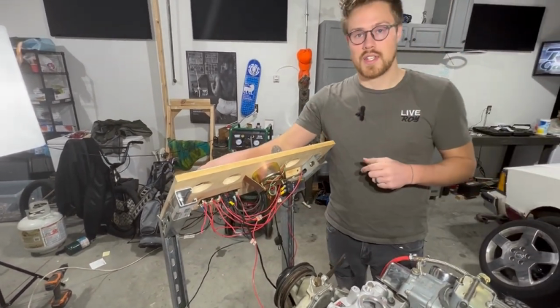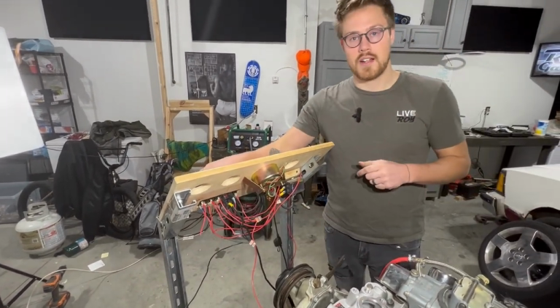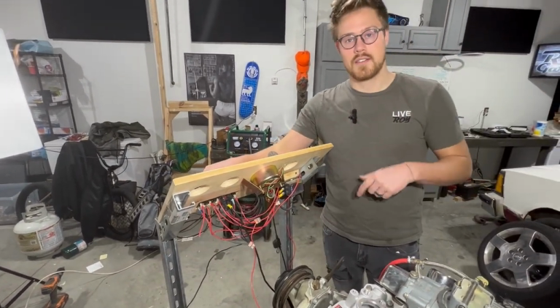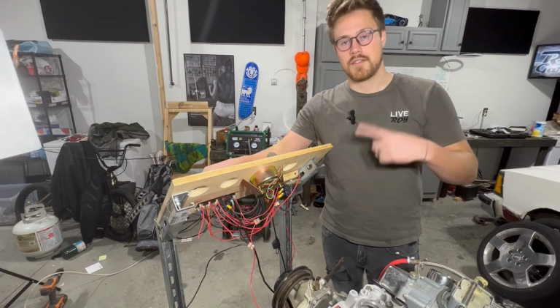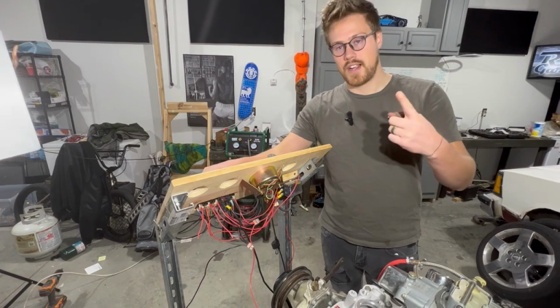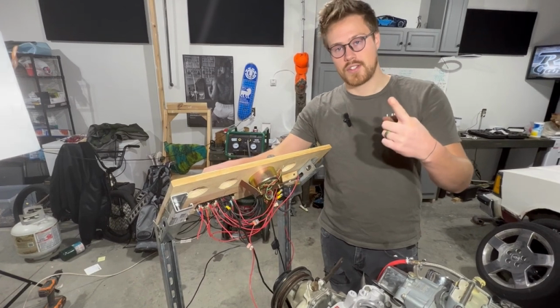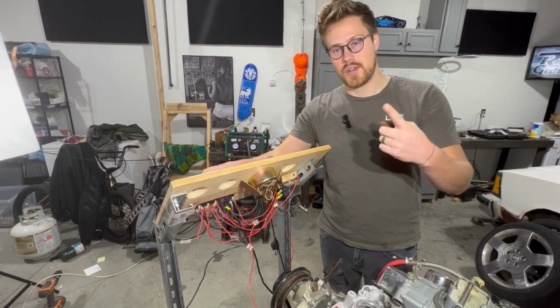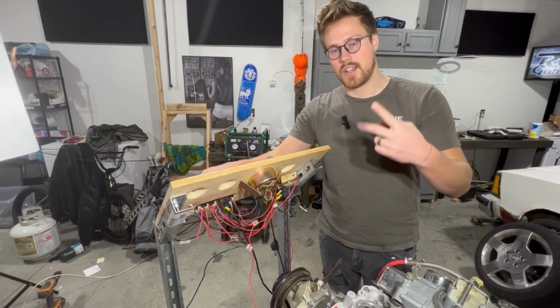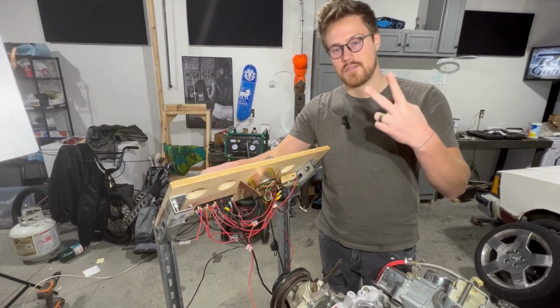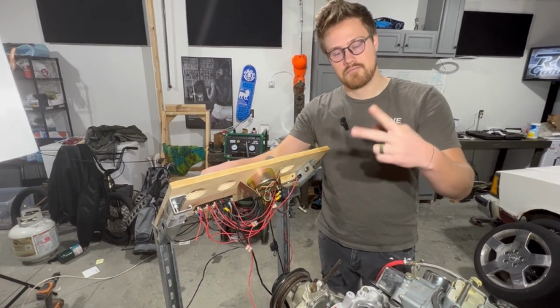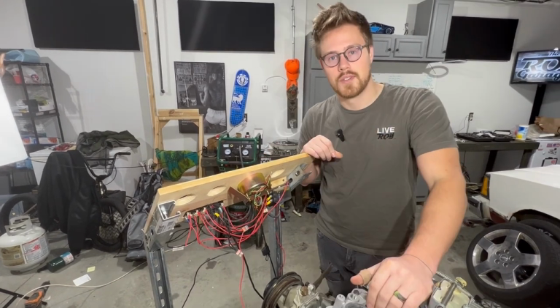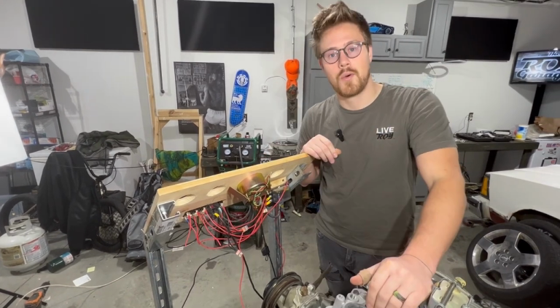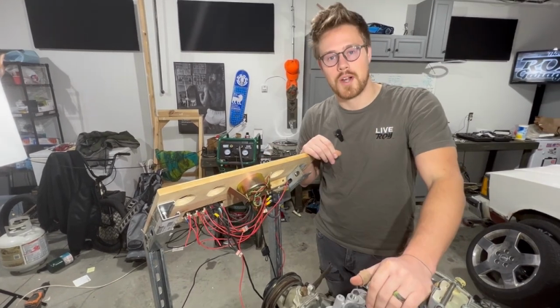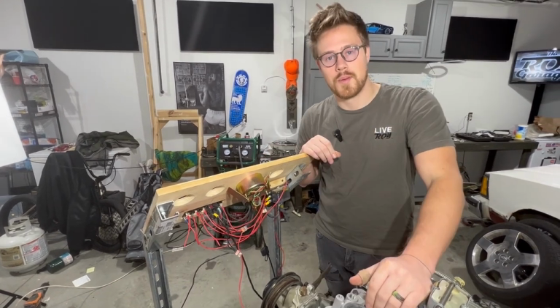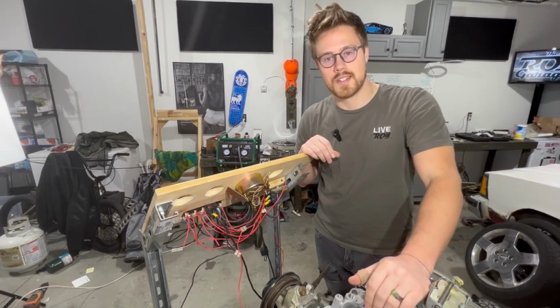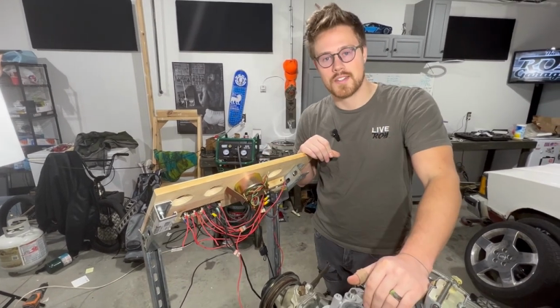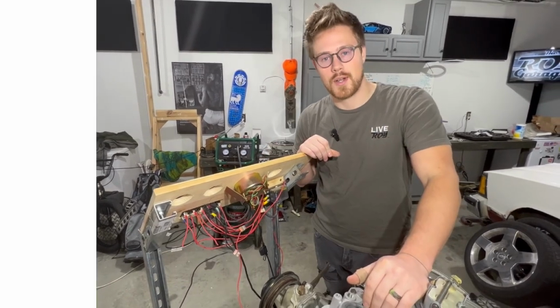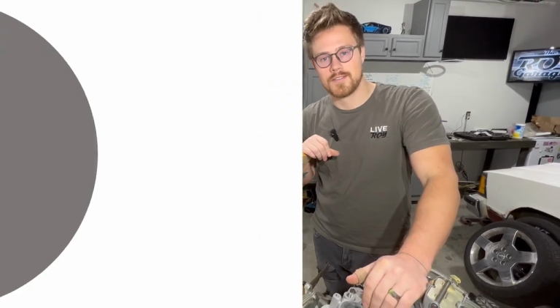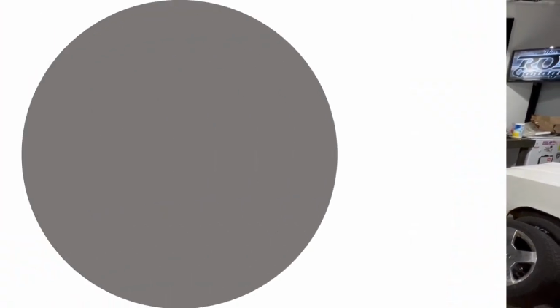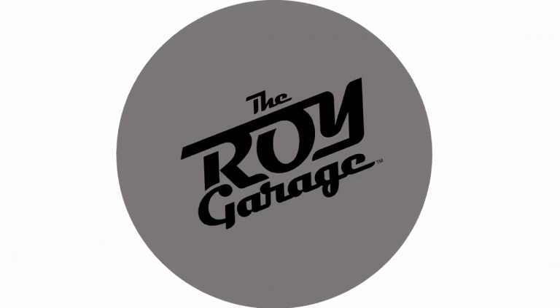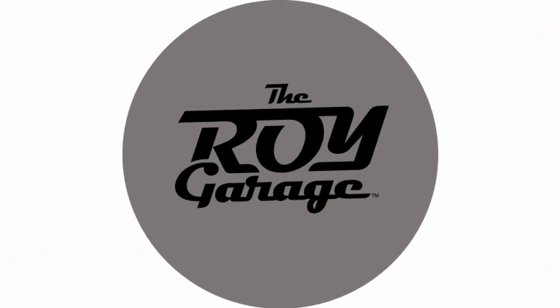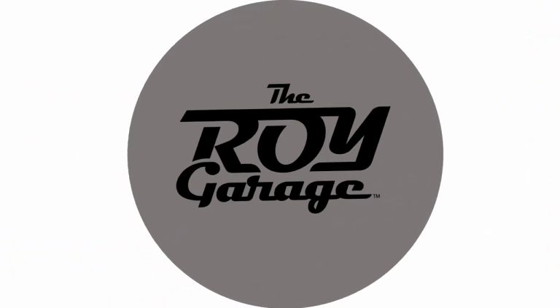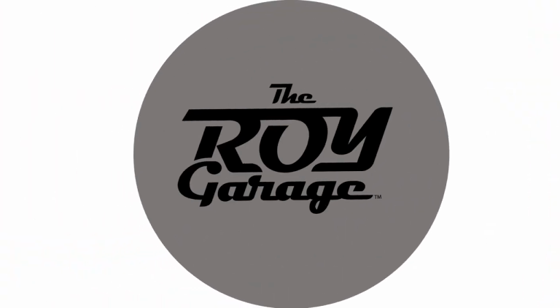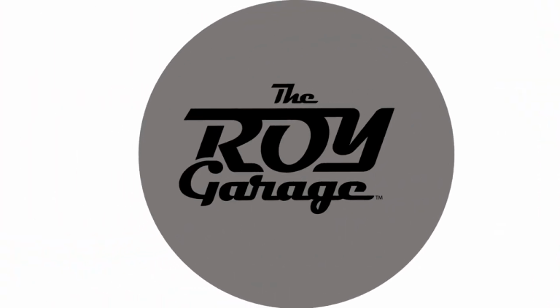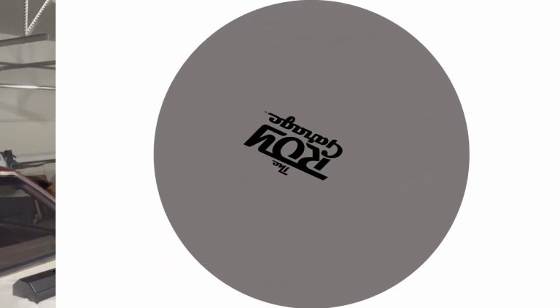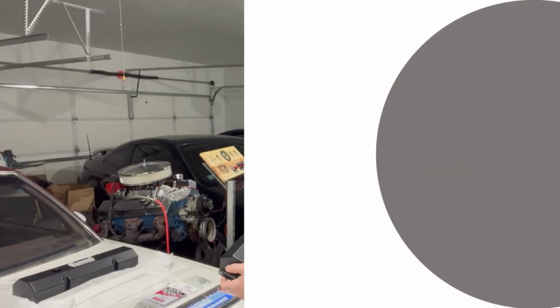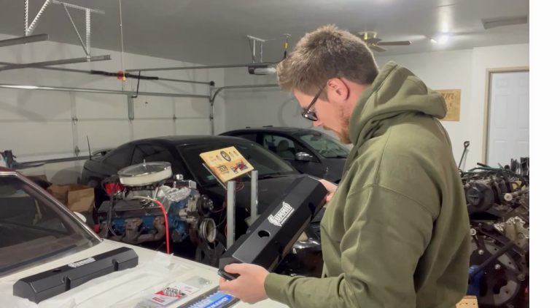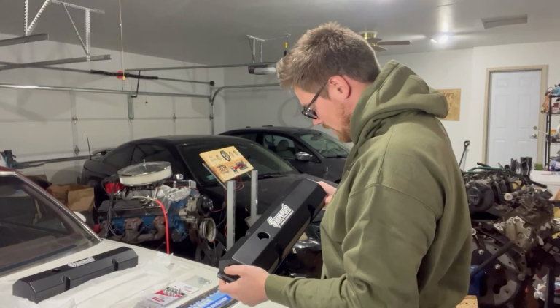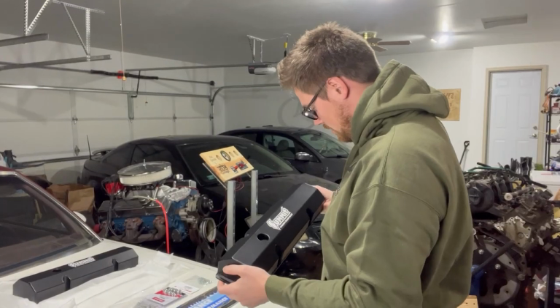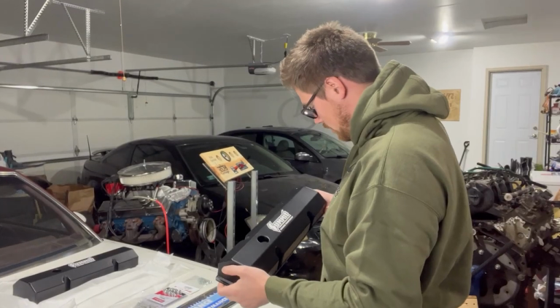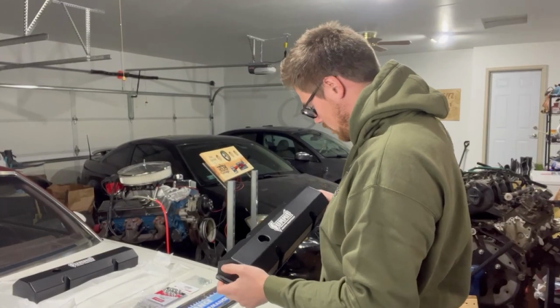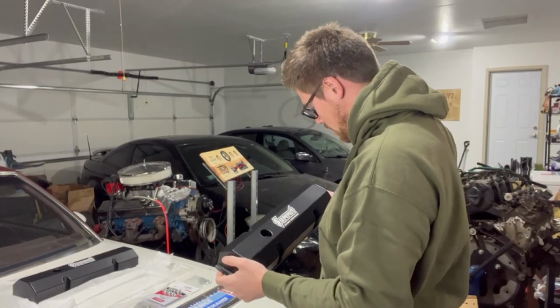Switch that on — fan's always on, water pump is on as well. Man, these look sharp.